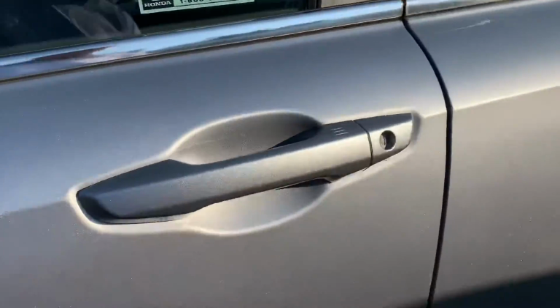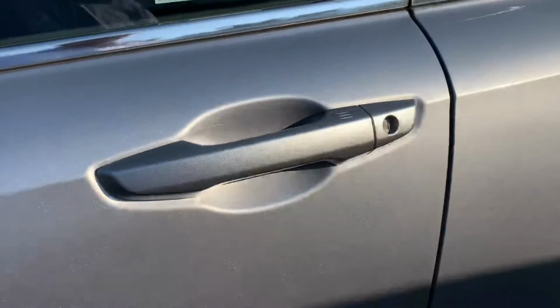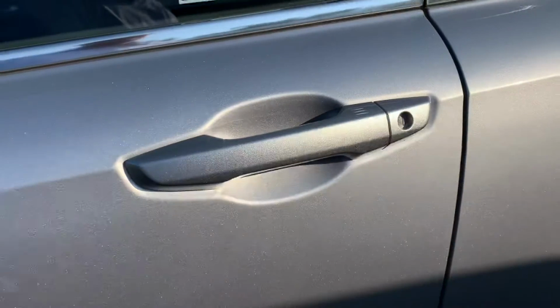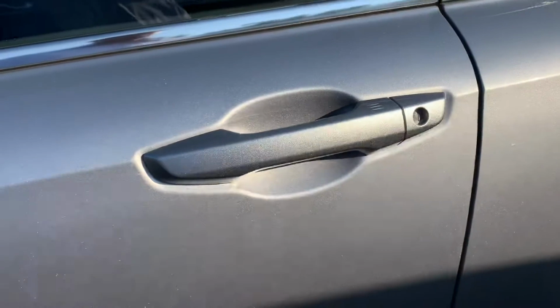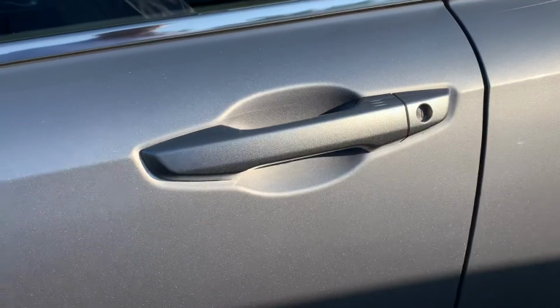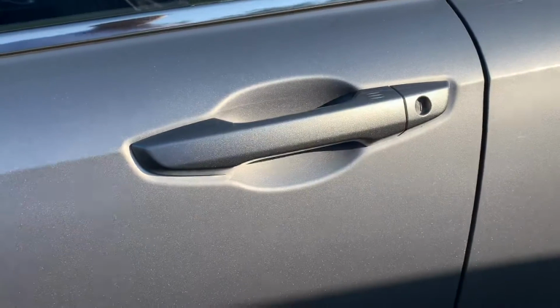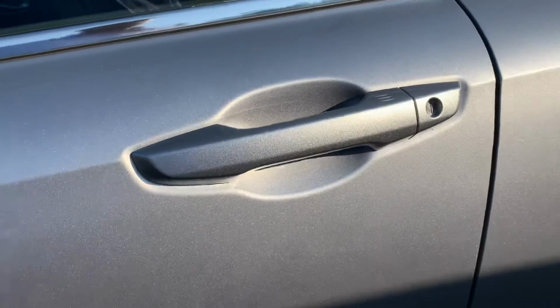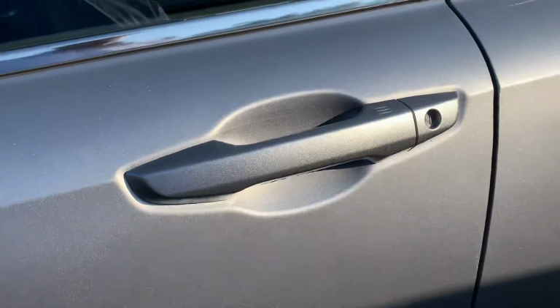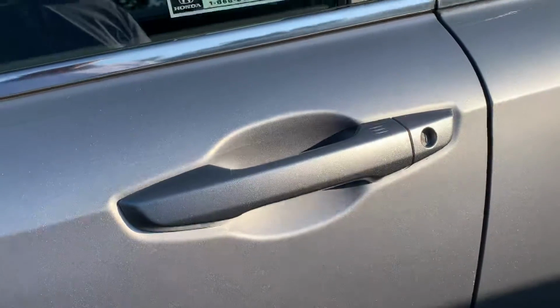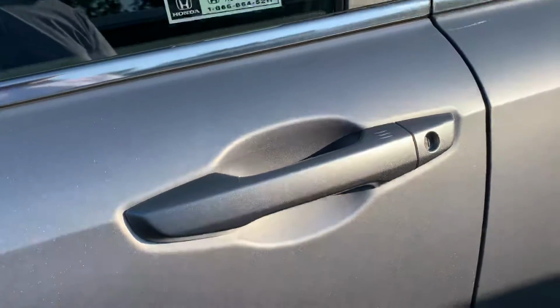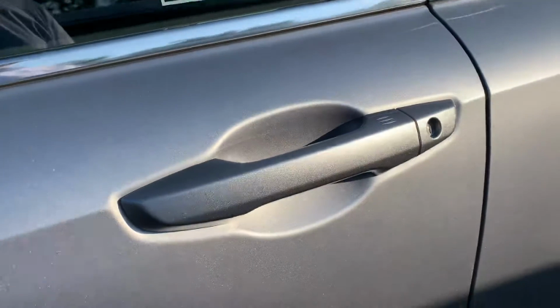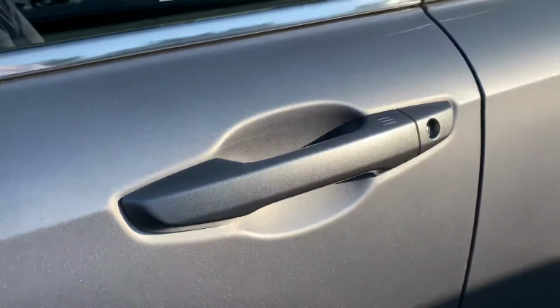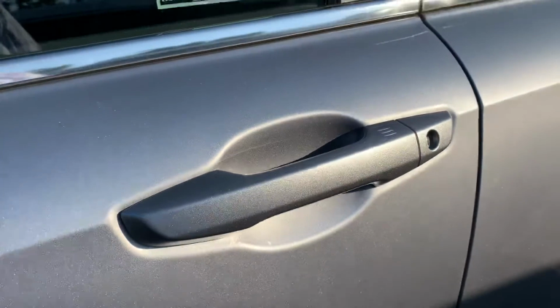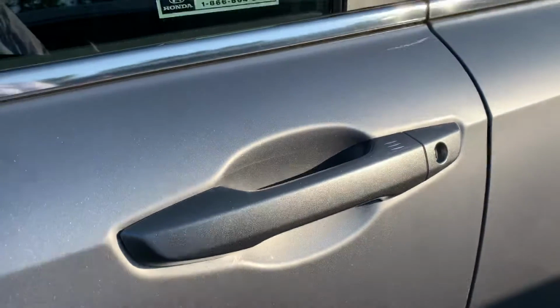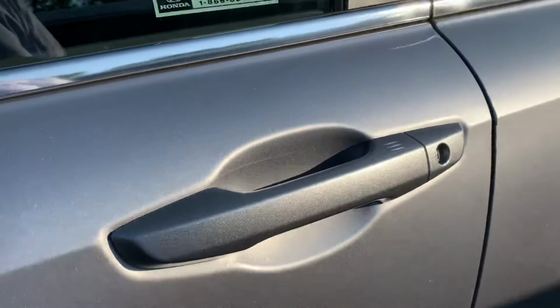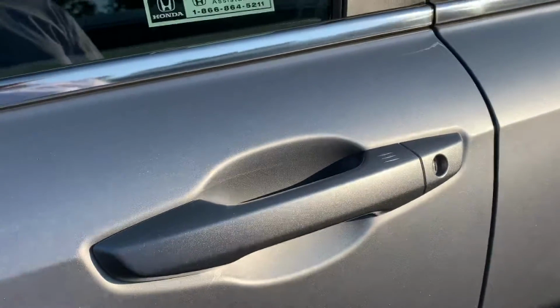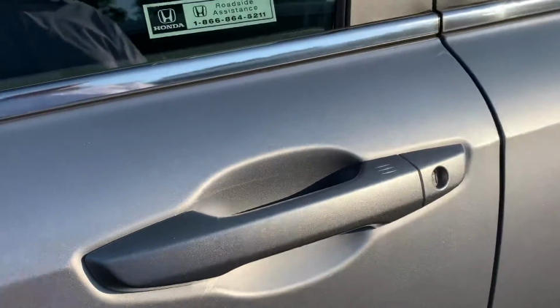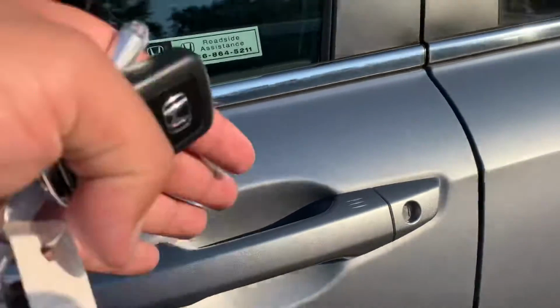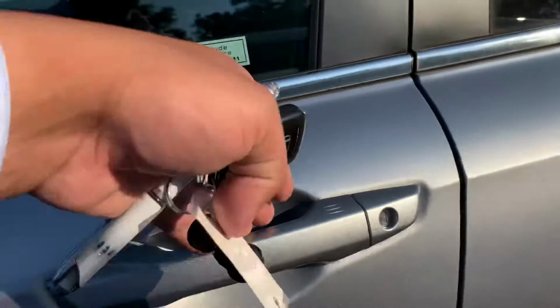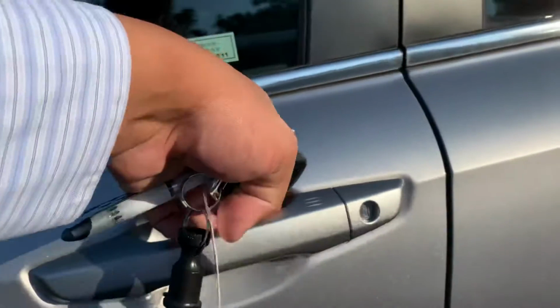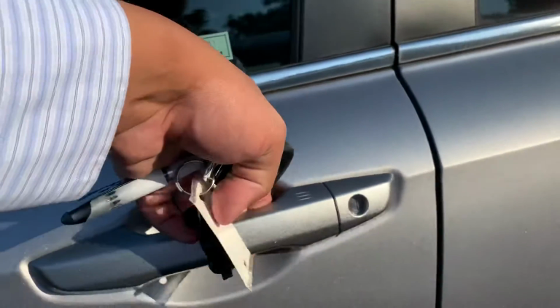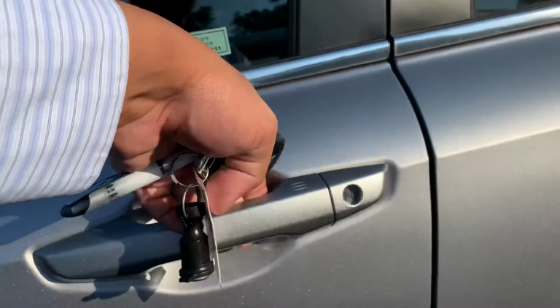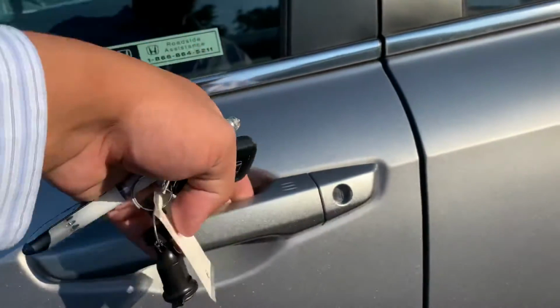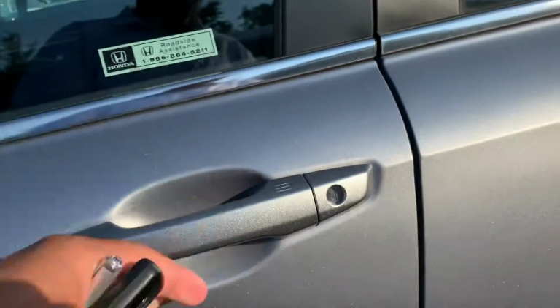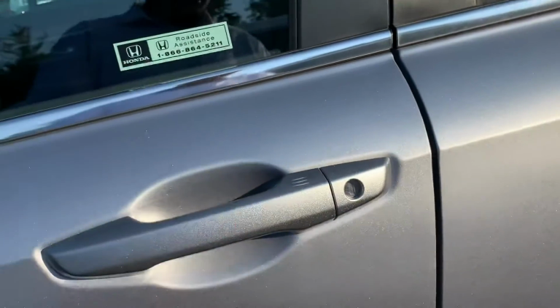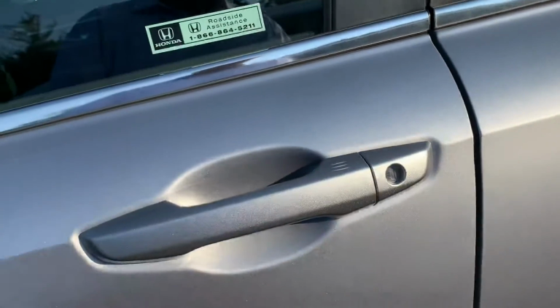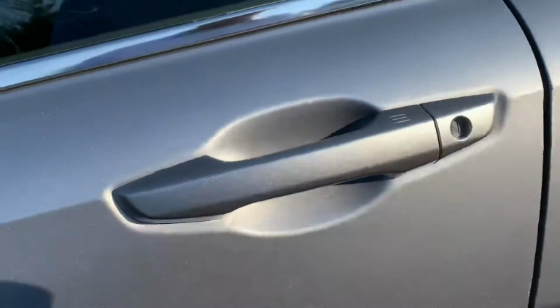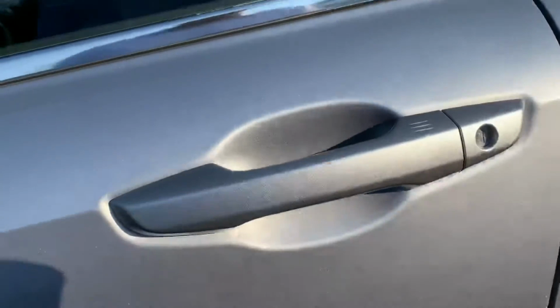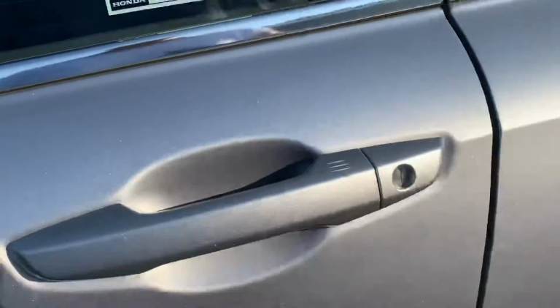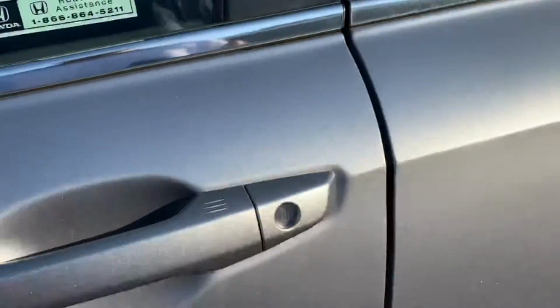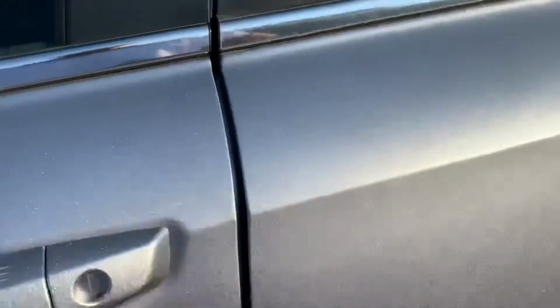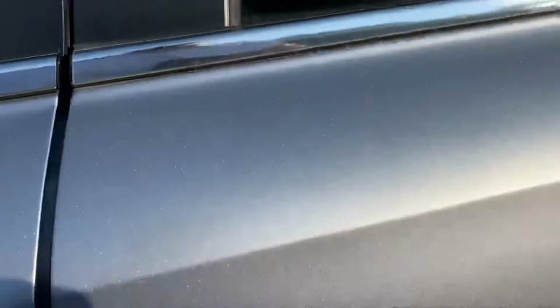Keyless entry — within 3 feet of the car, you can just put your hand right there on the door handle and it's going to unlock it for you.